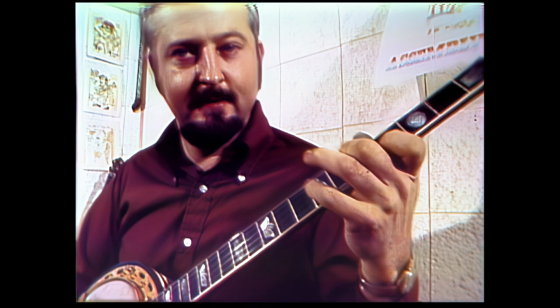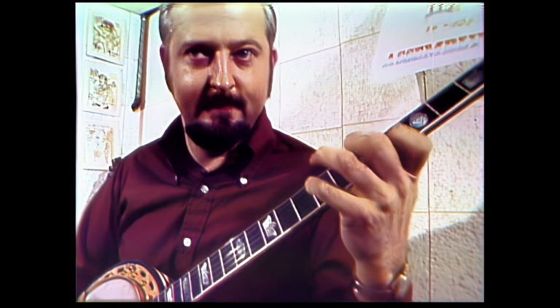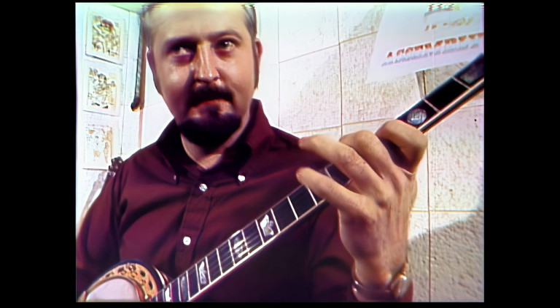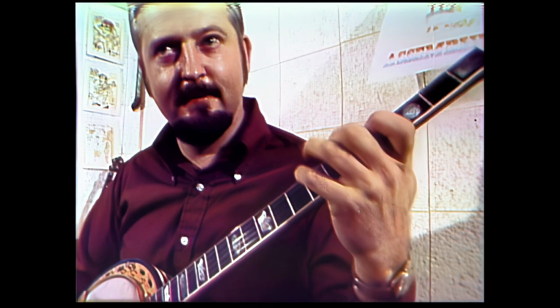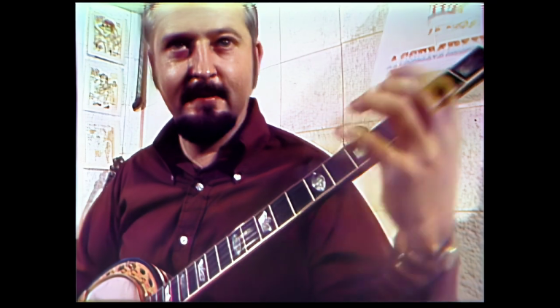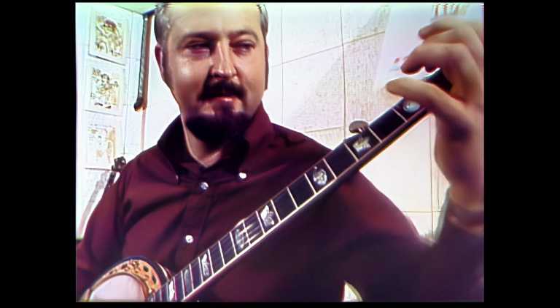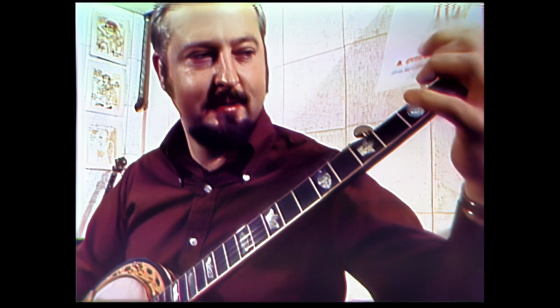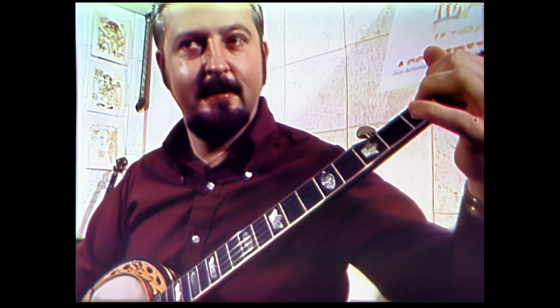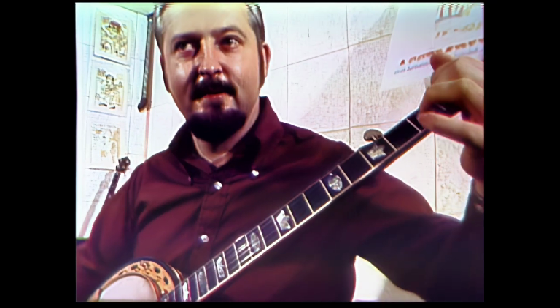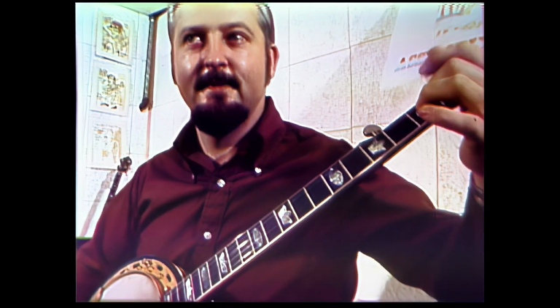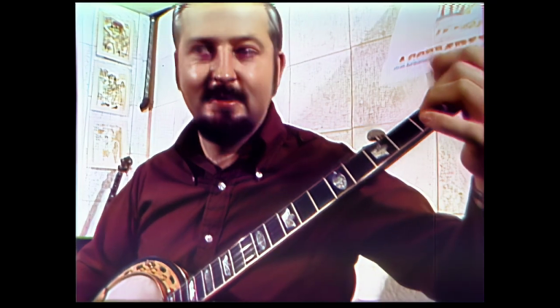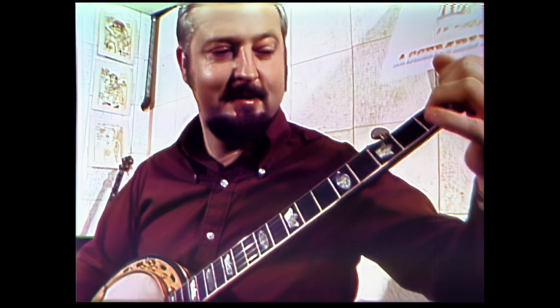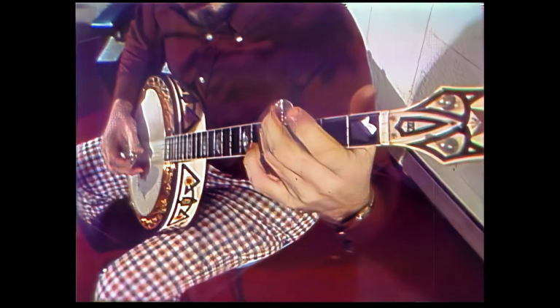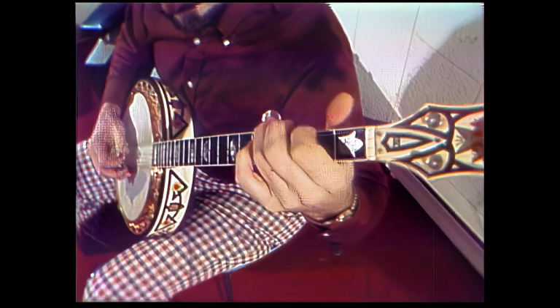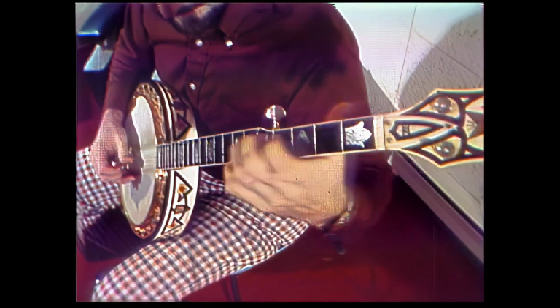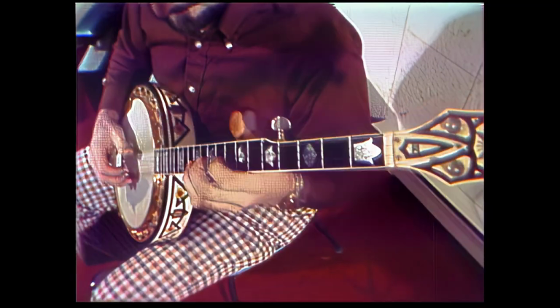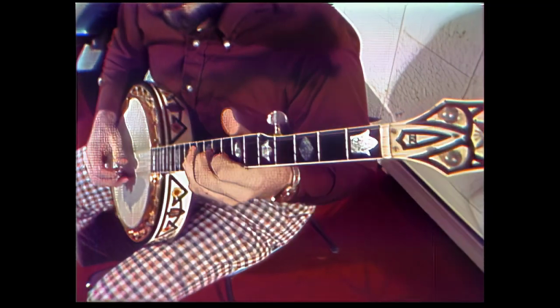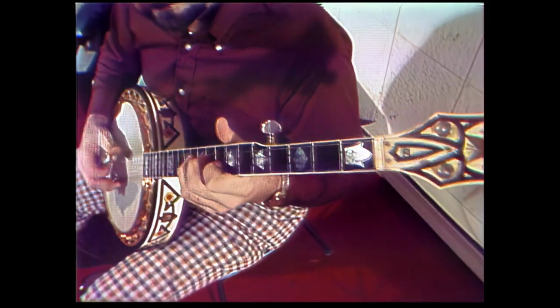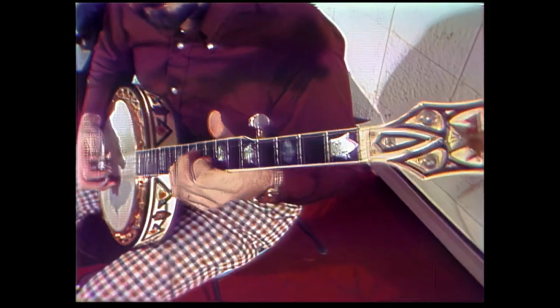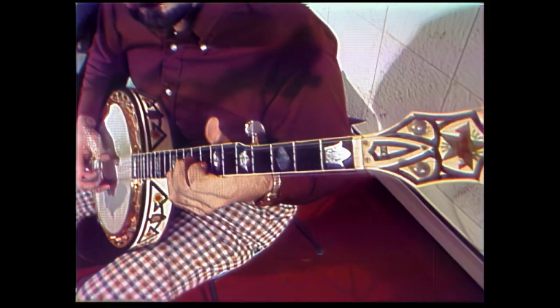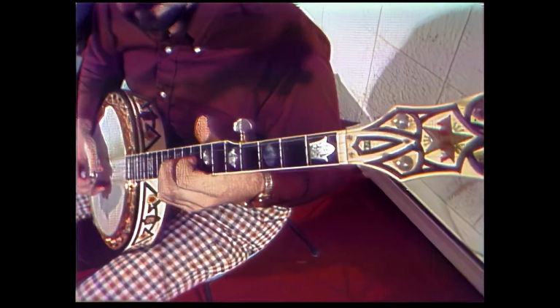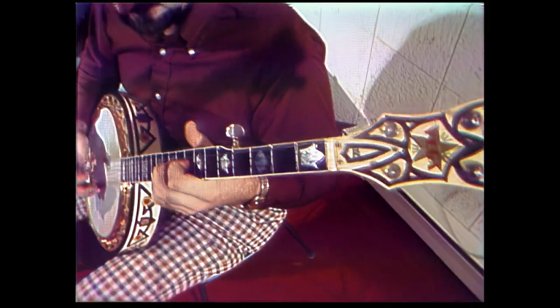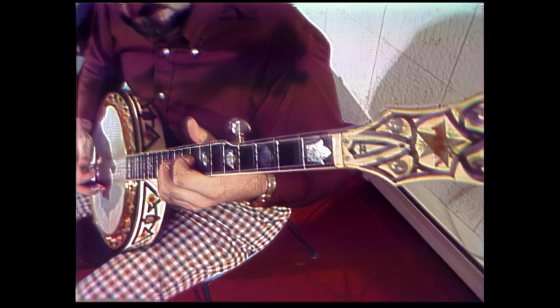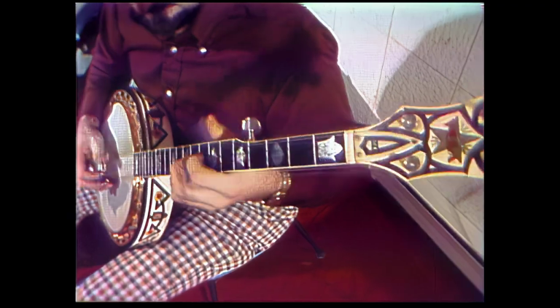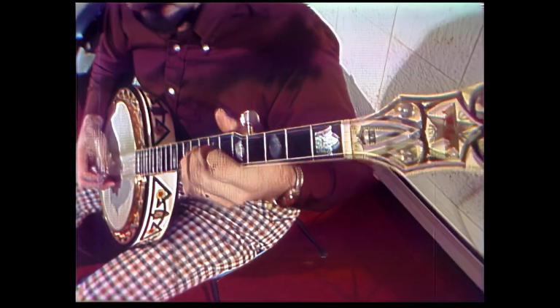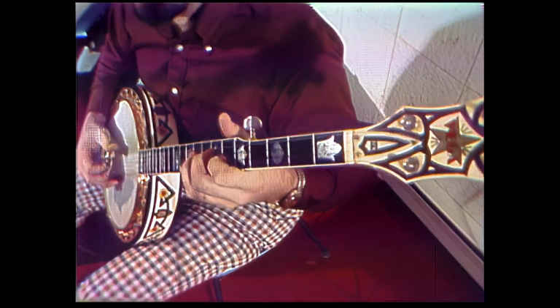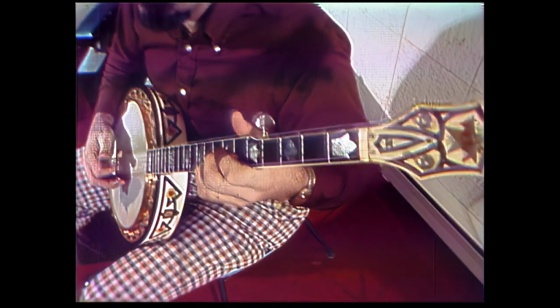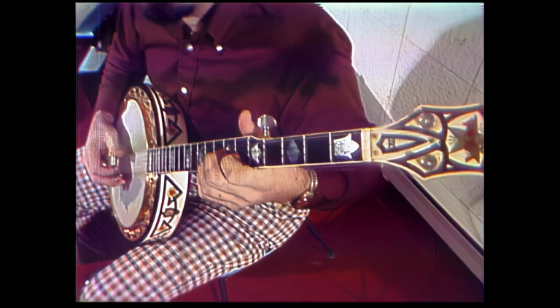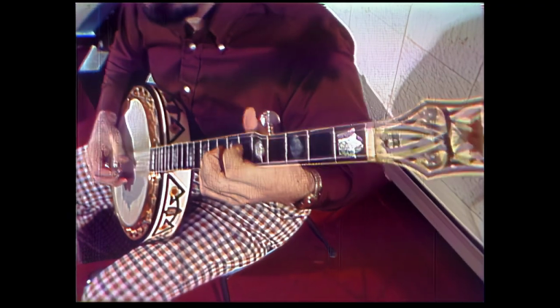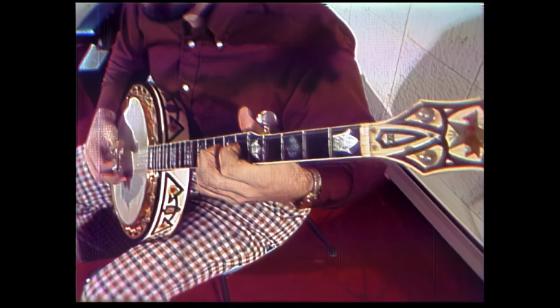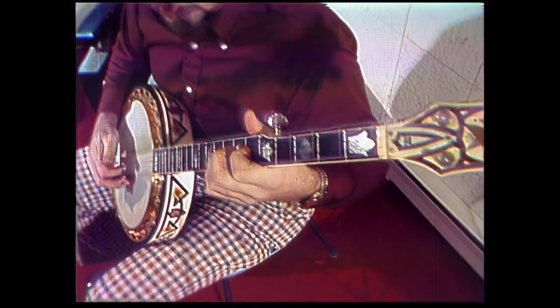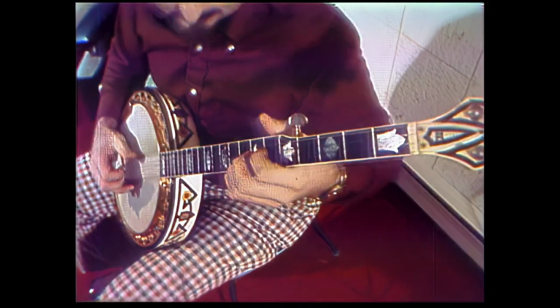When he sits down with a banjo in his hand, Ben Johnson can pick. That's Pick with a capital P.